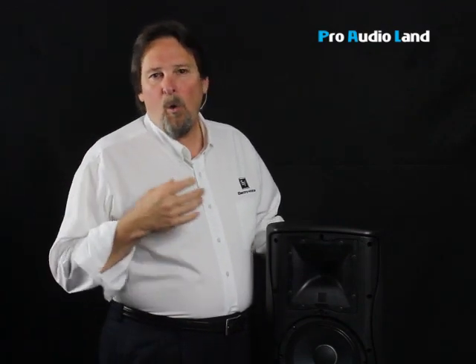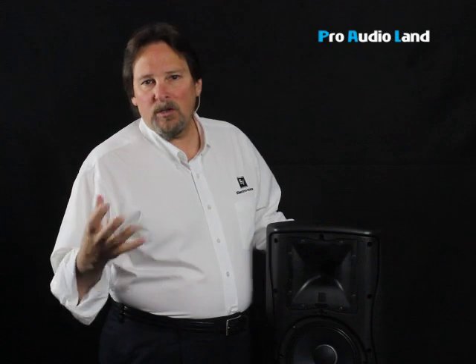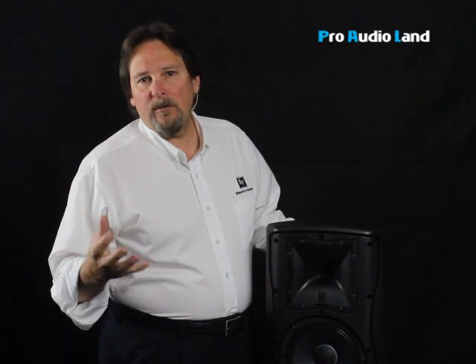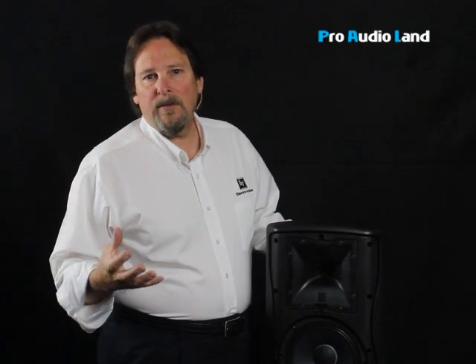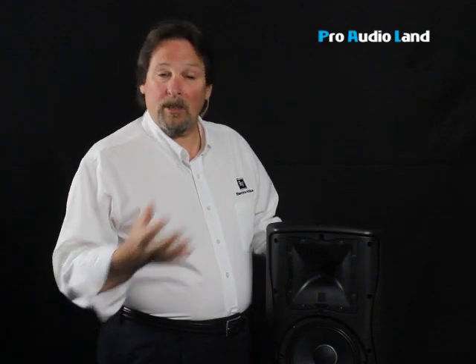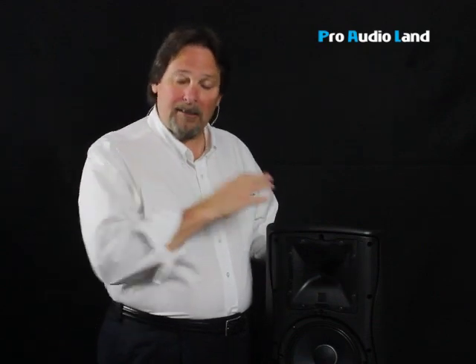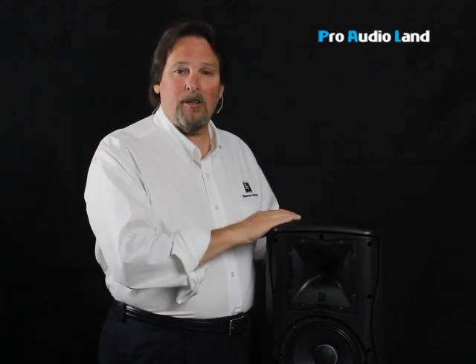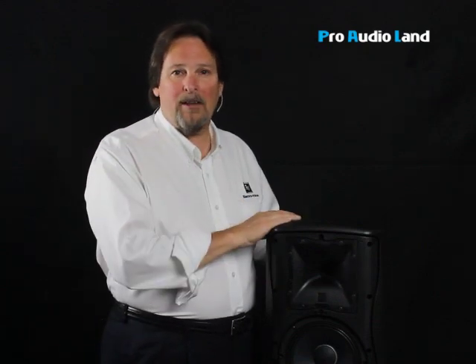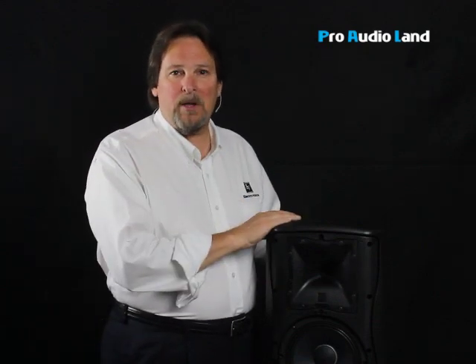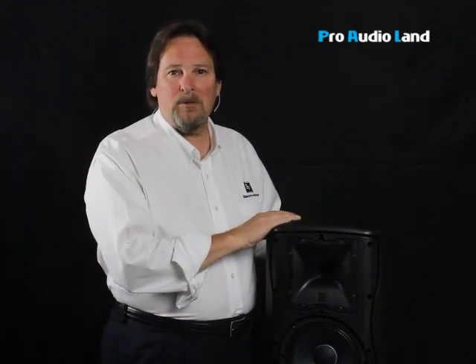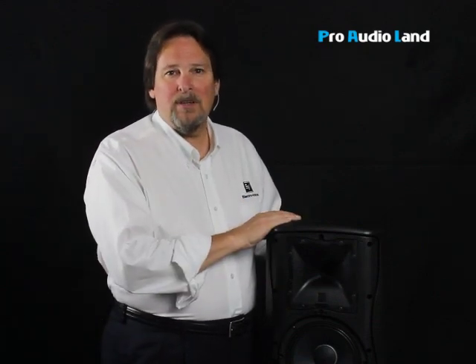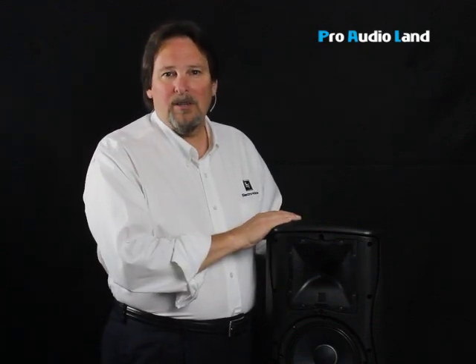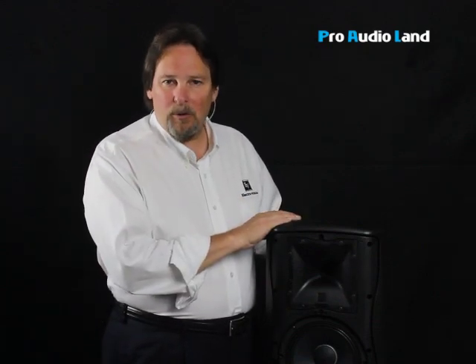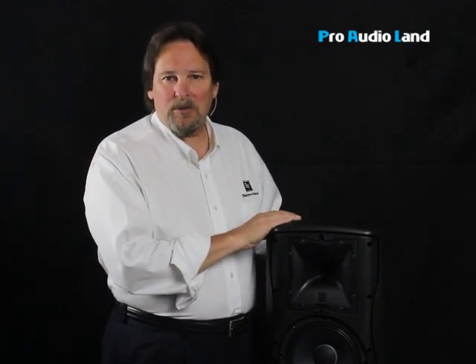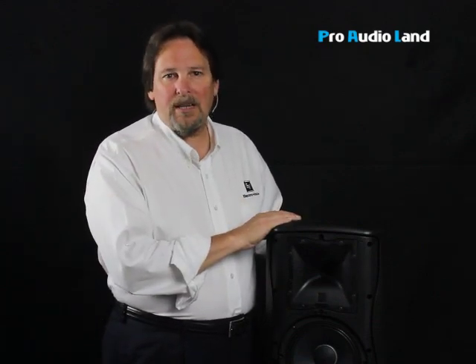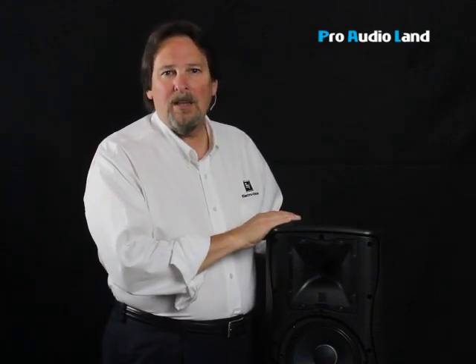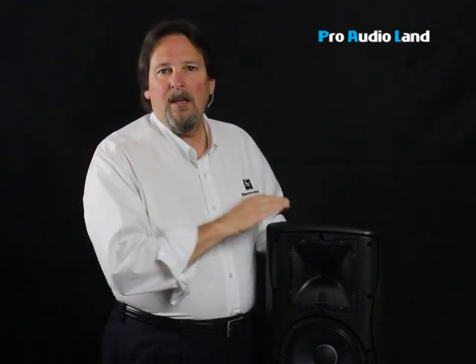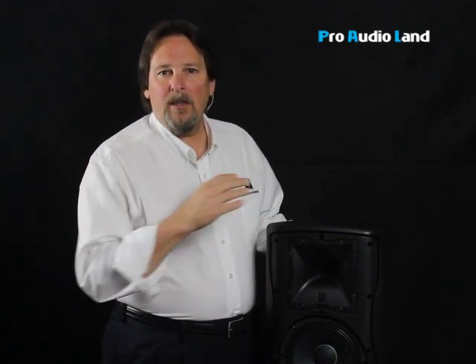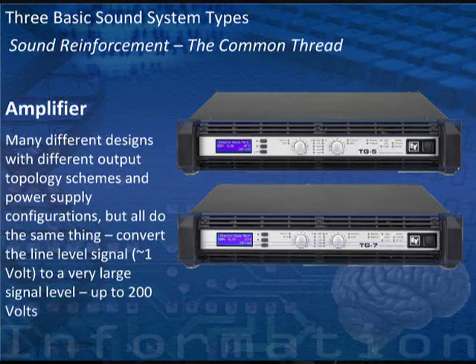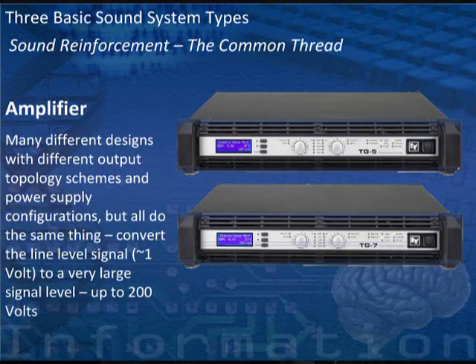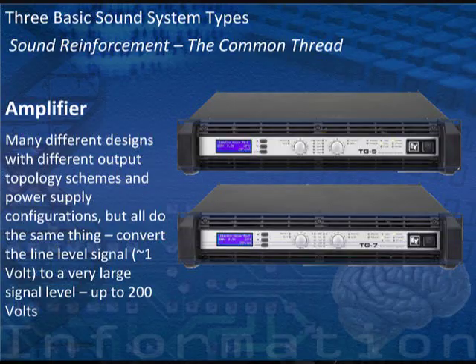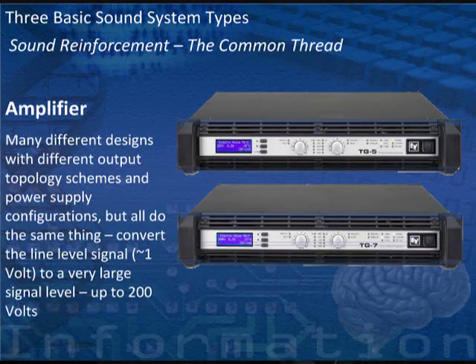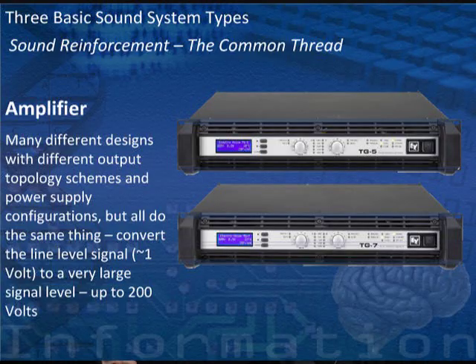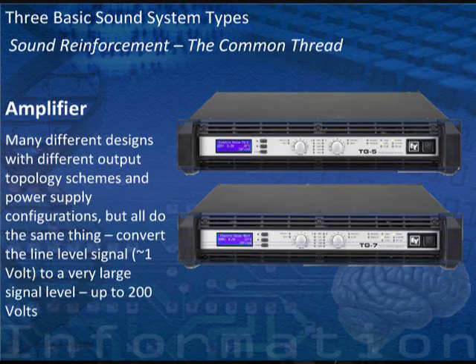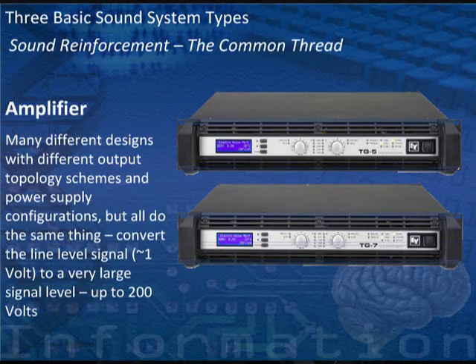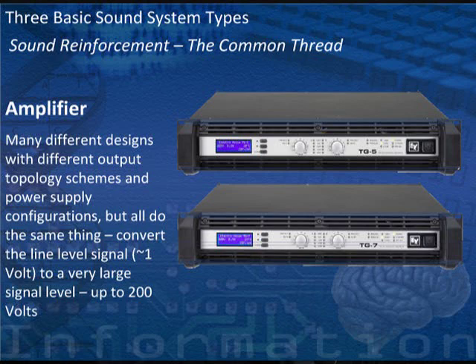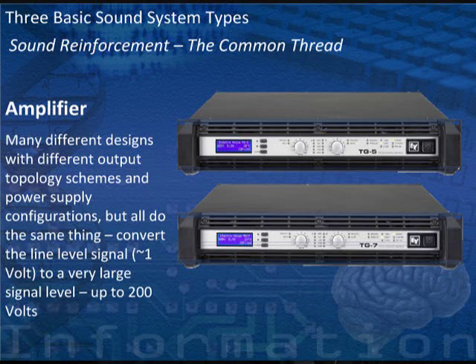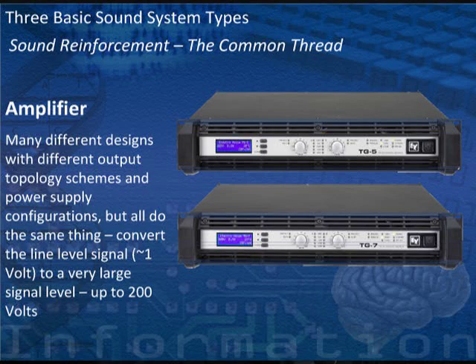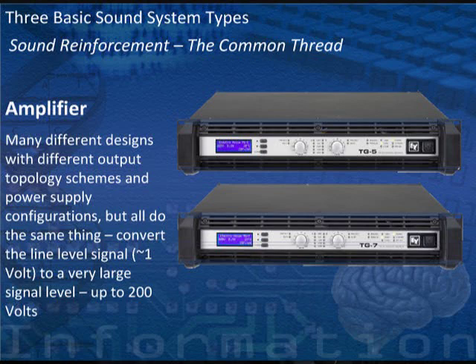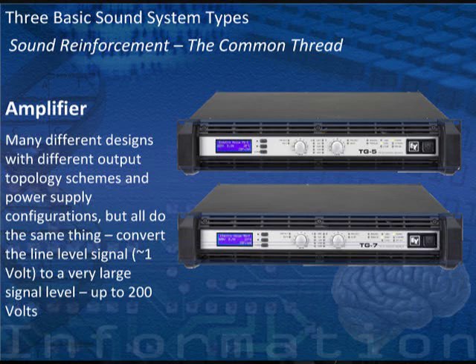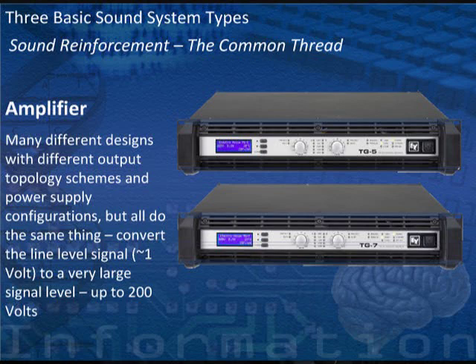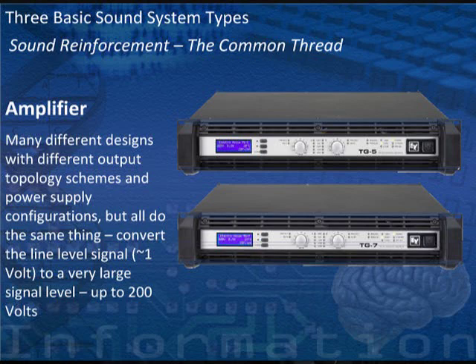Once you've selected the loudspeakers to do those things, then you select the amplifiers to power those loudspeakers.